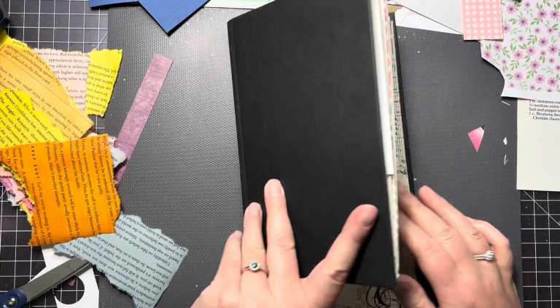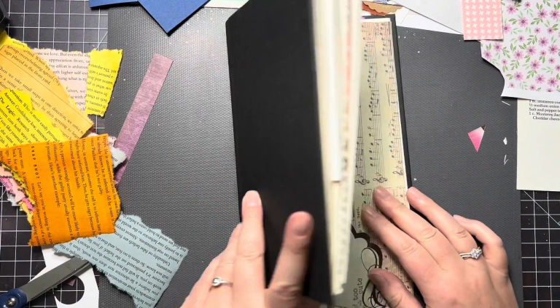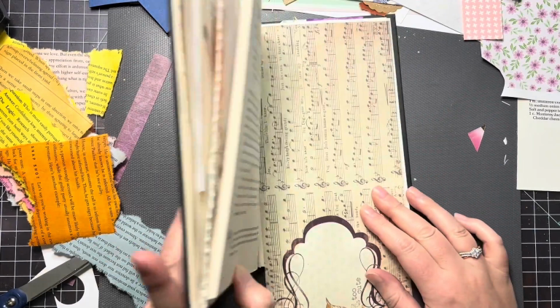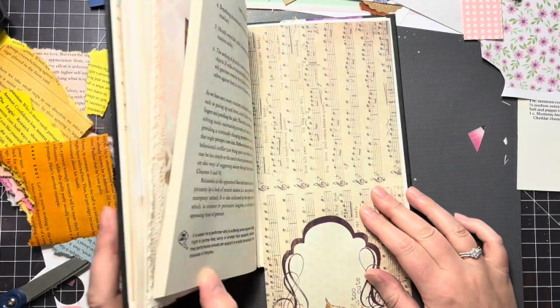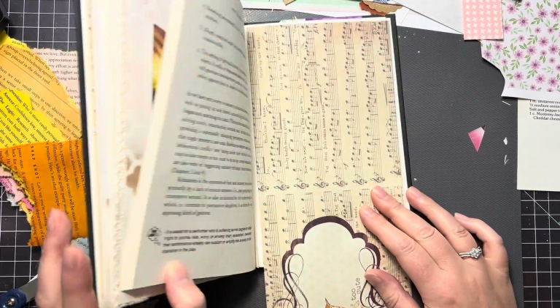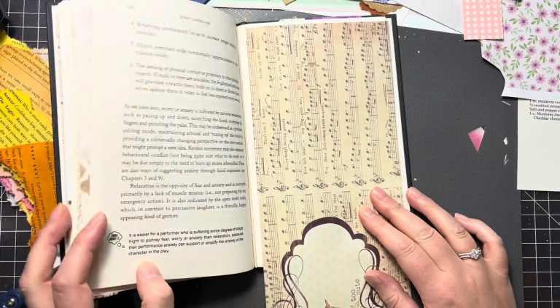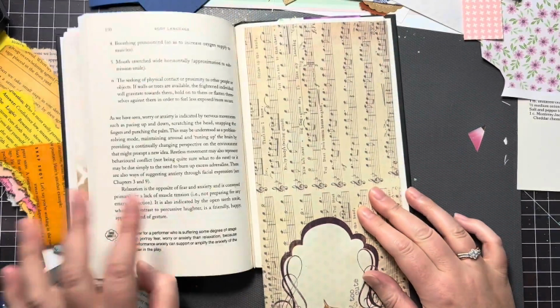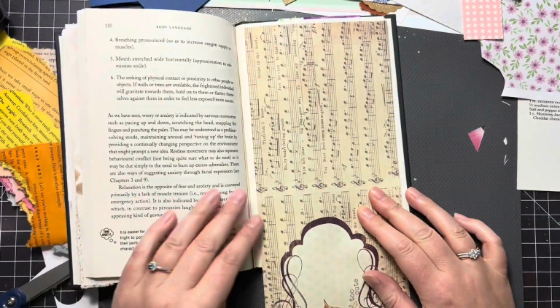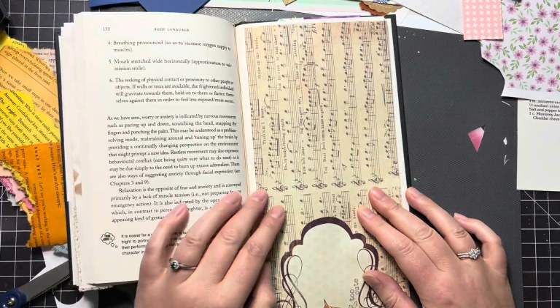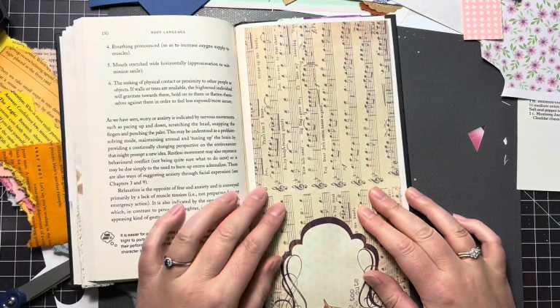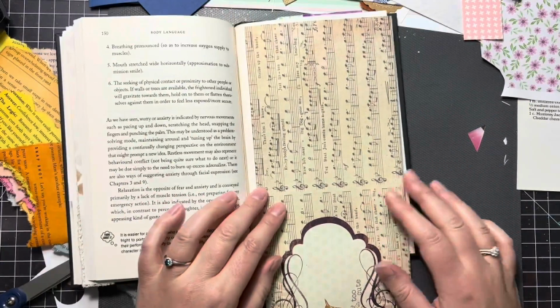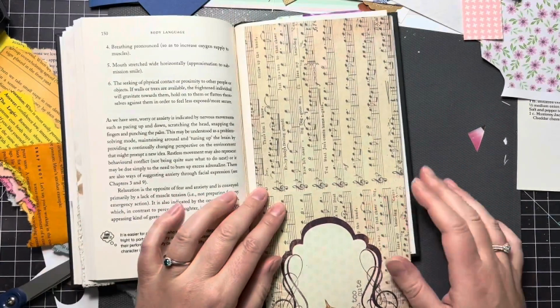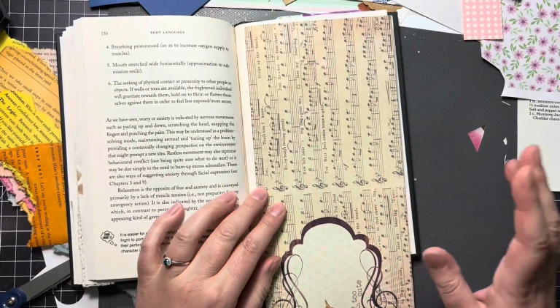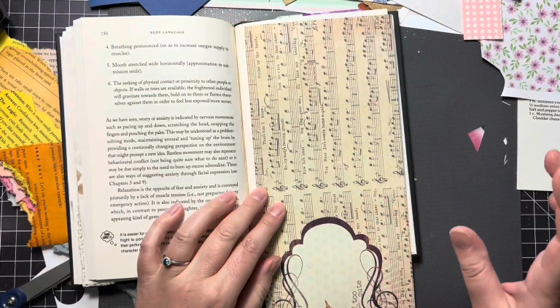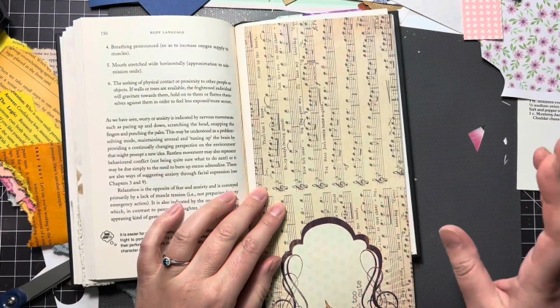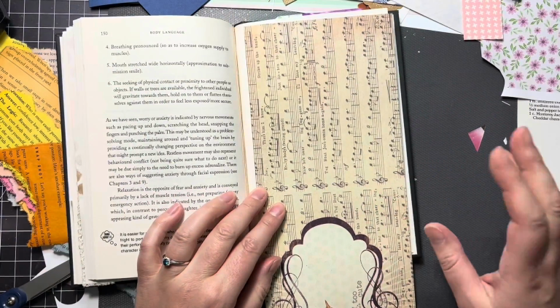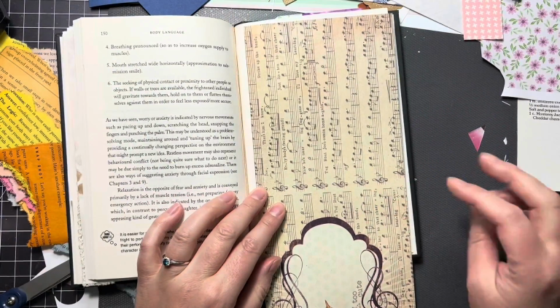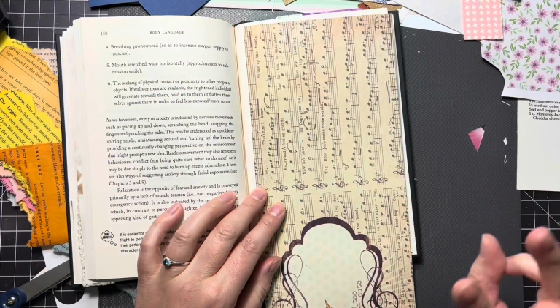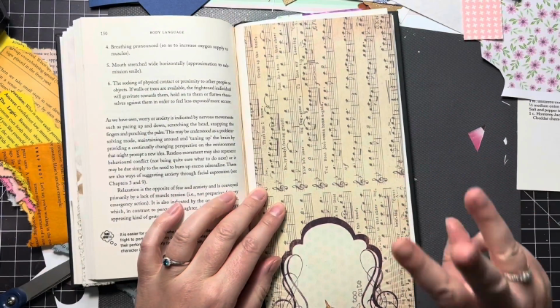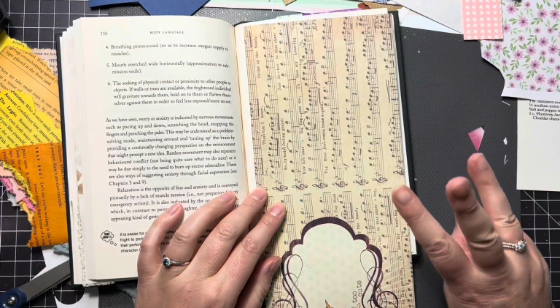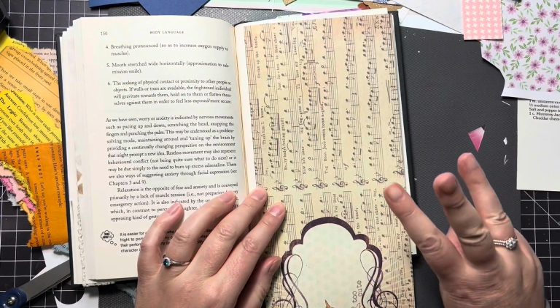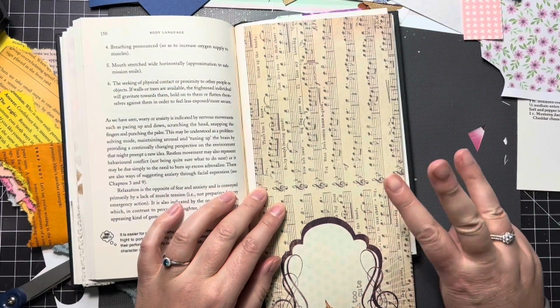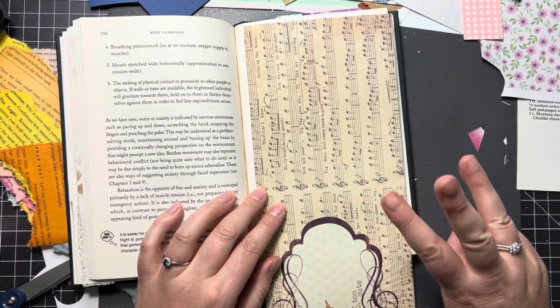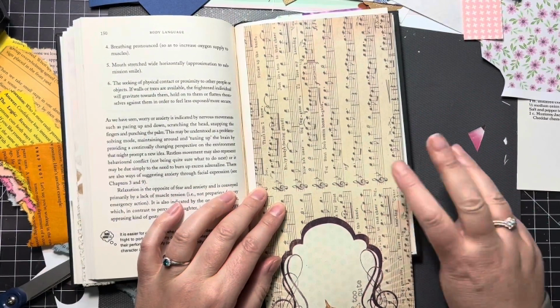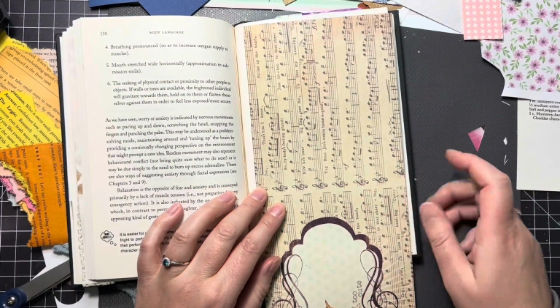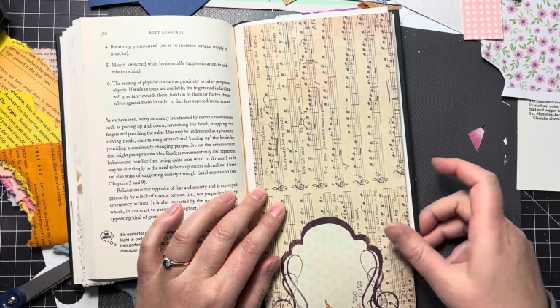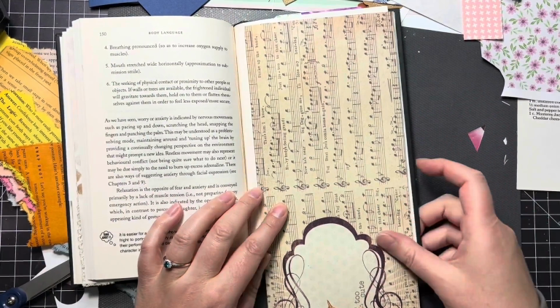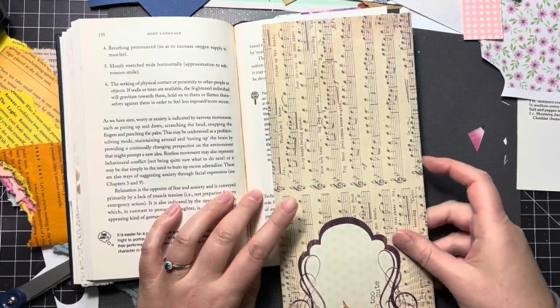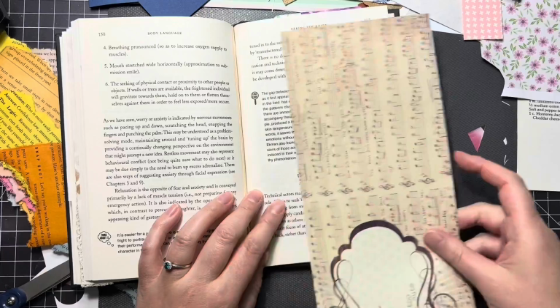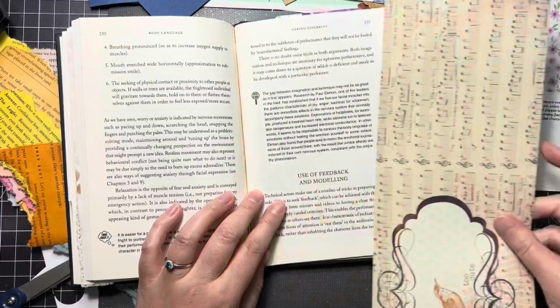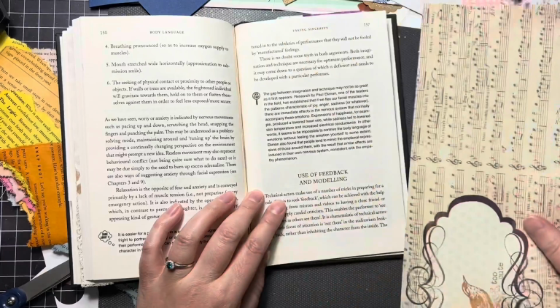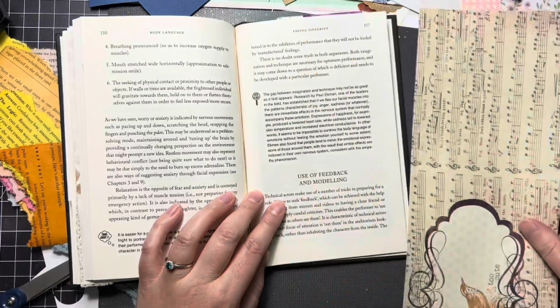Hello, welcome to Dixie's Notebooks. I am your host, and today we are going to be working in our No-So-Spine journal.